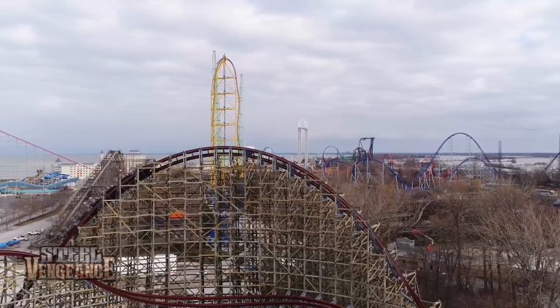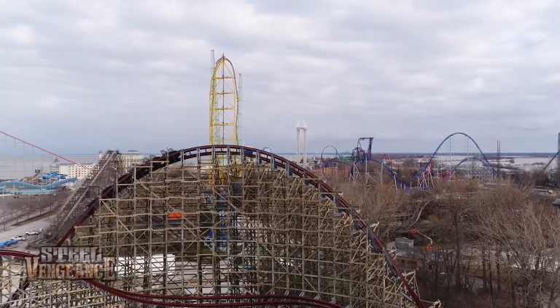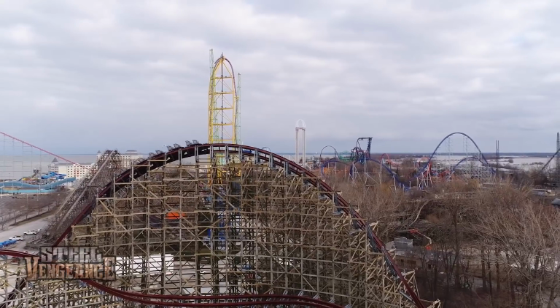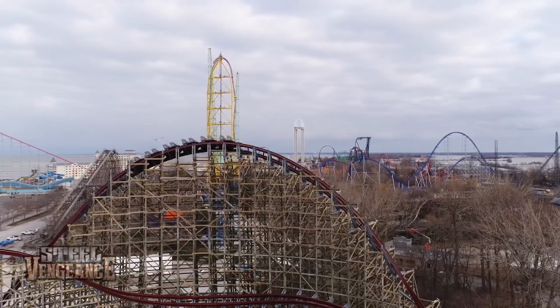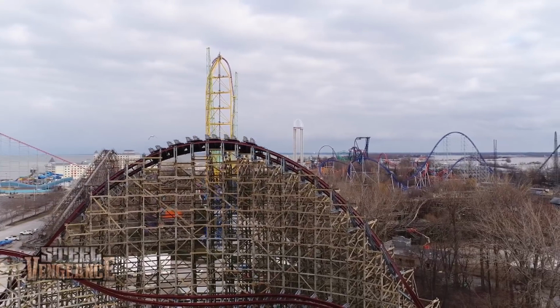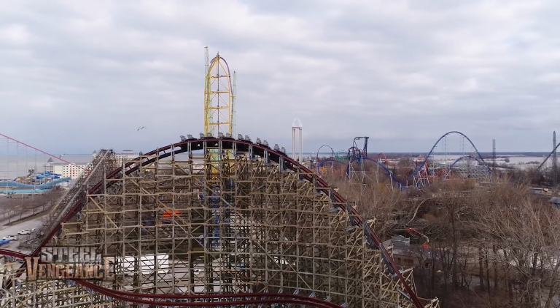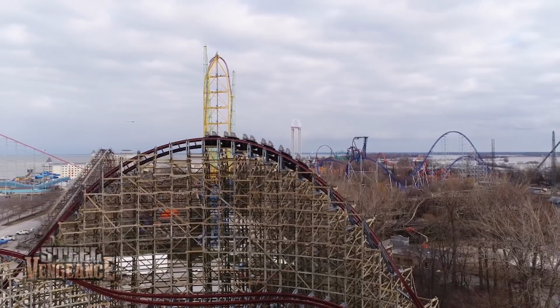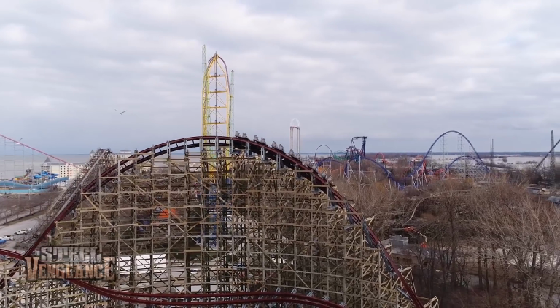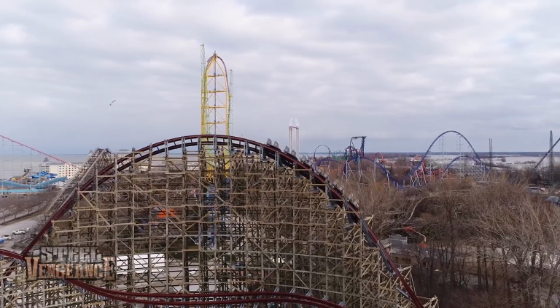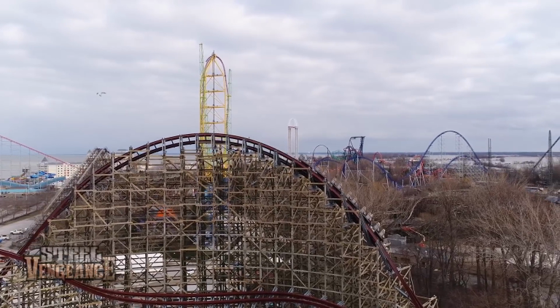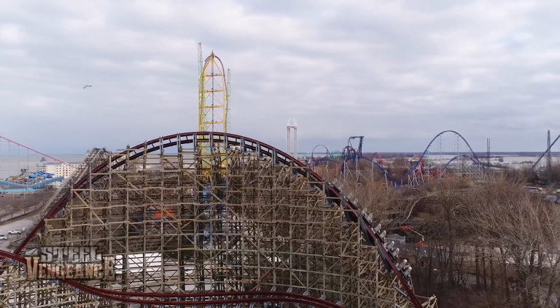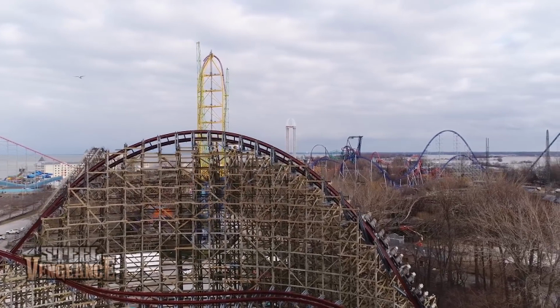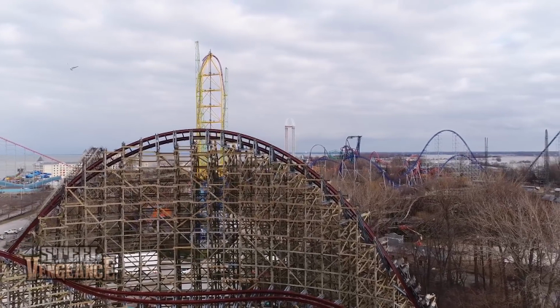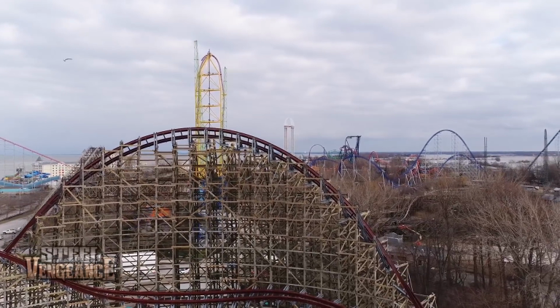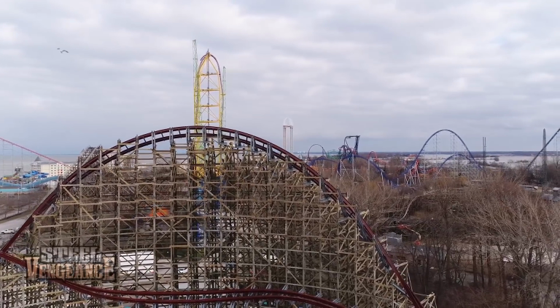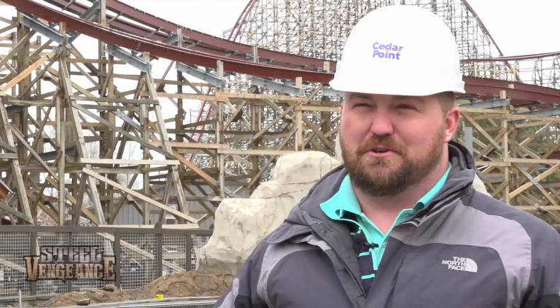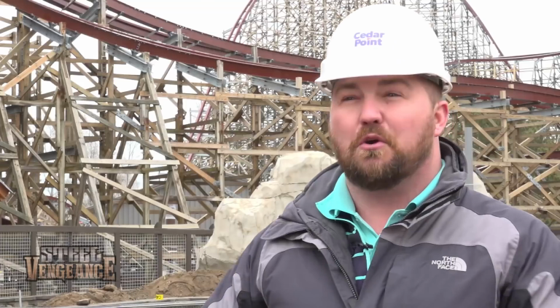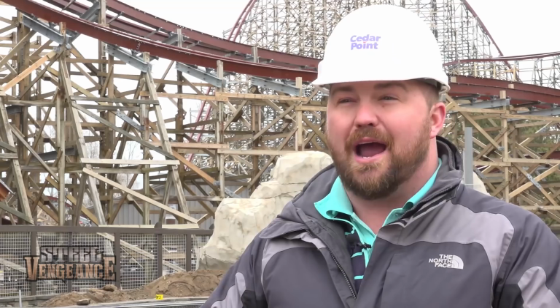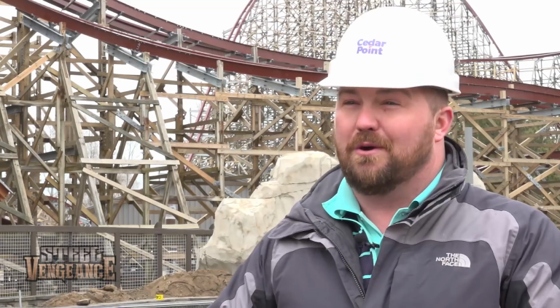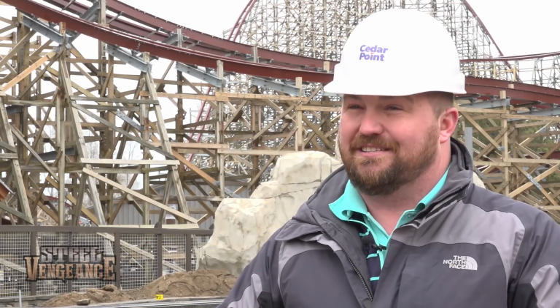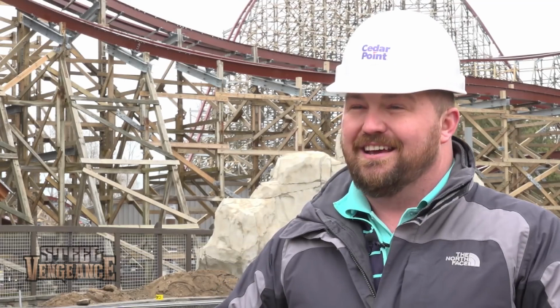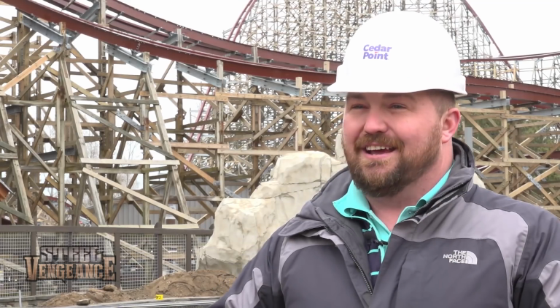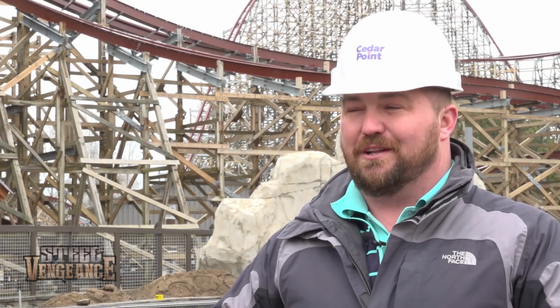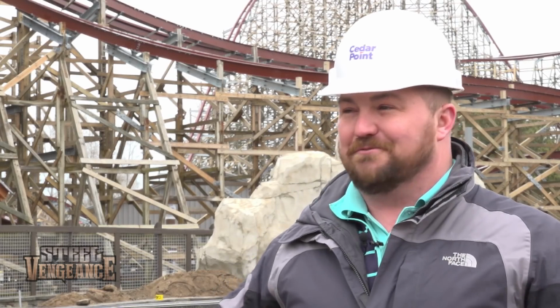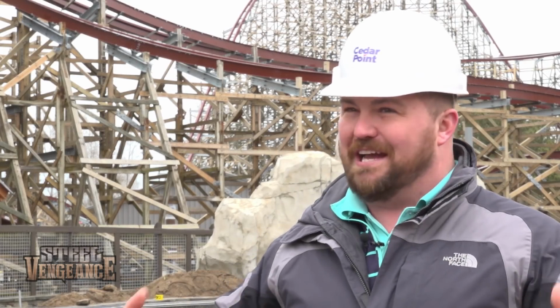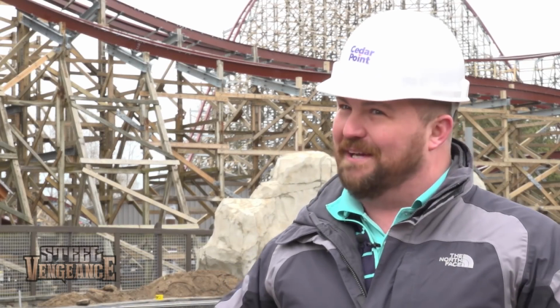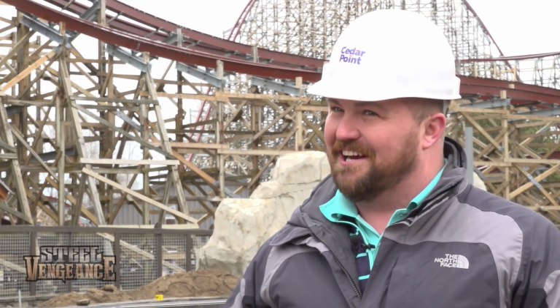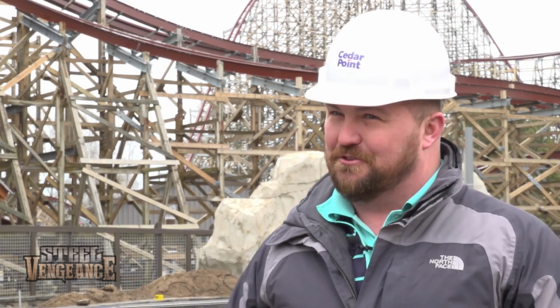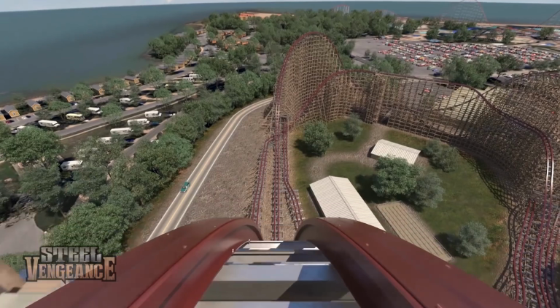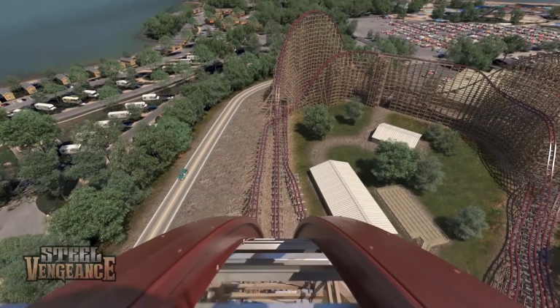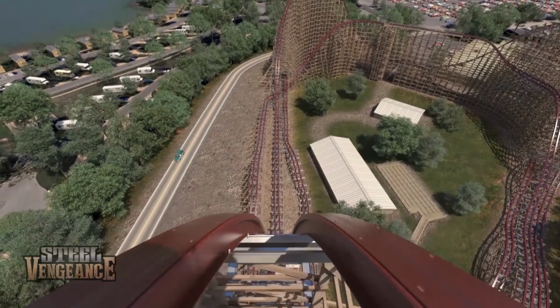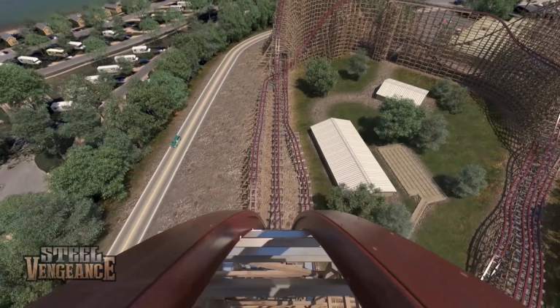After seeing it run for the first time, I was really amazed at how smooth and quiet it was. It really got me excited to ride it for the first time.